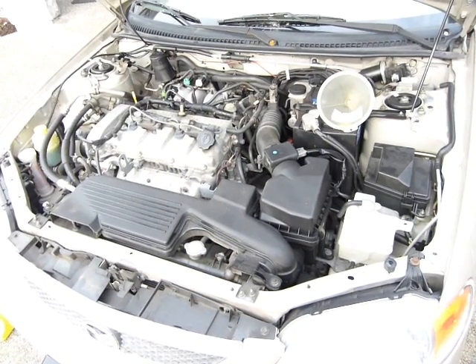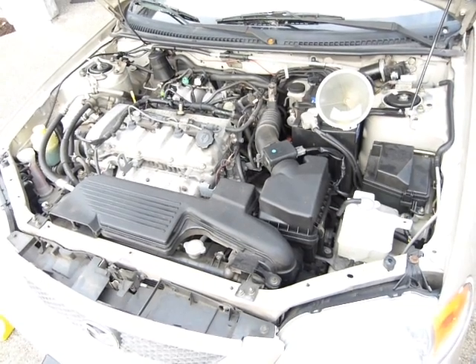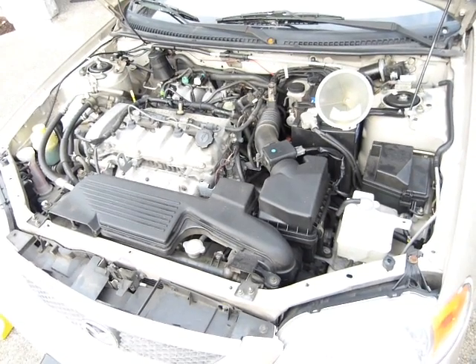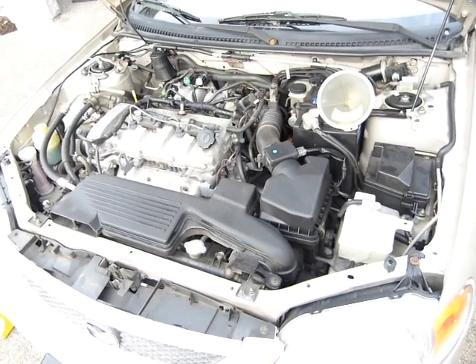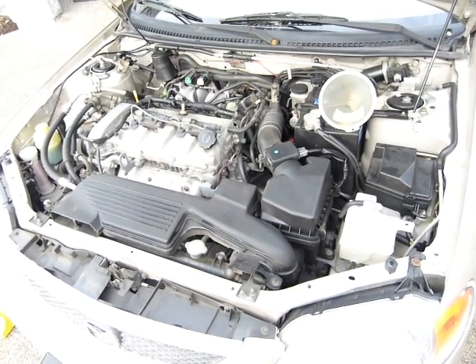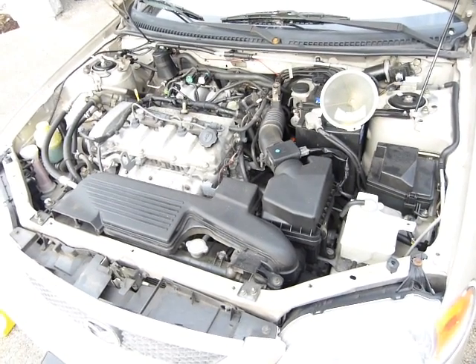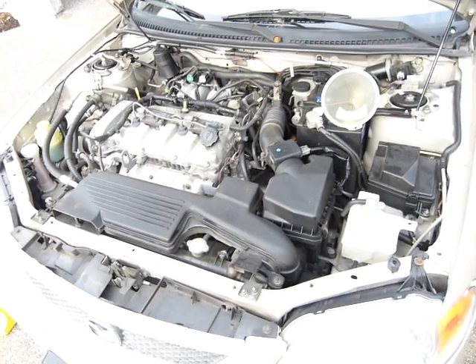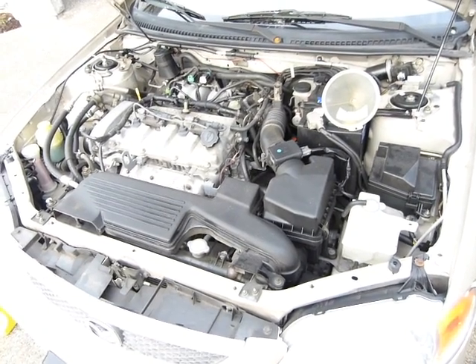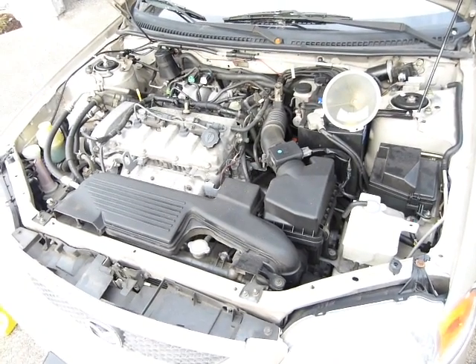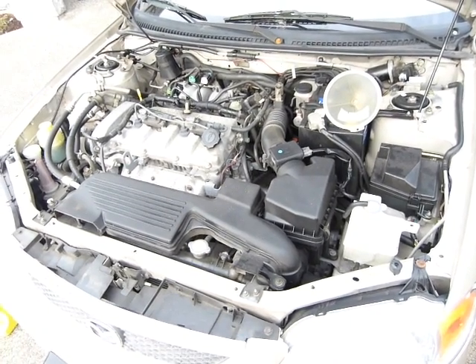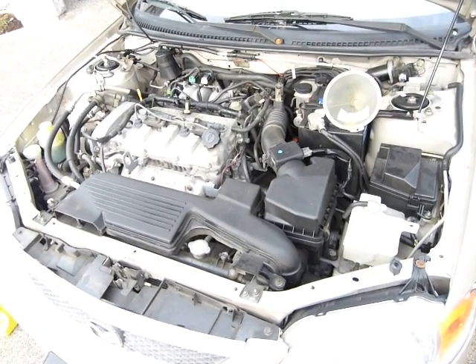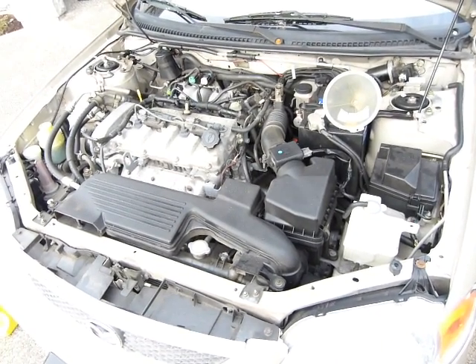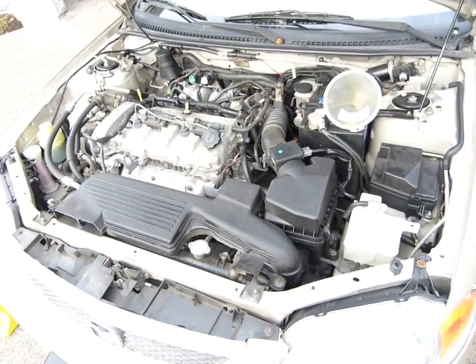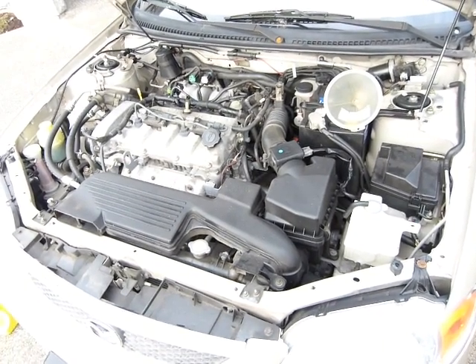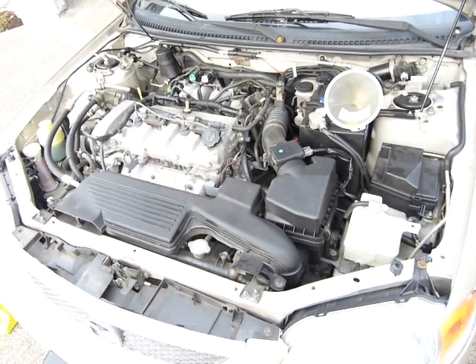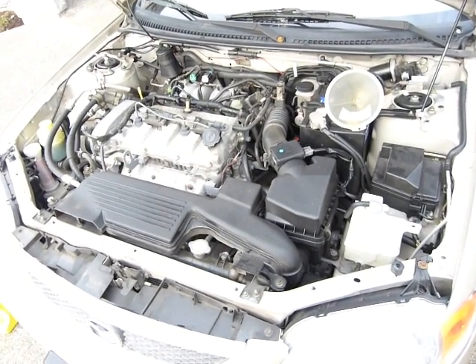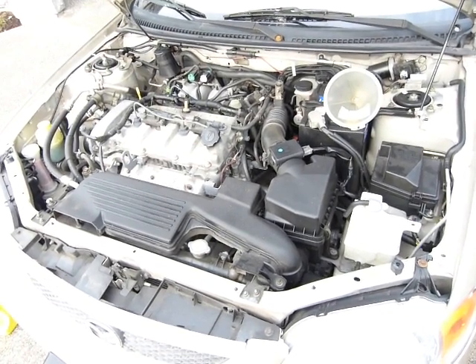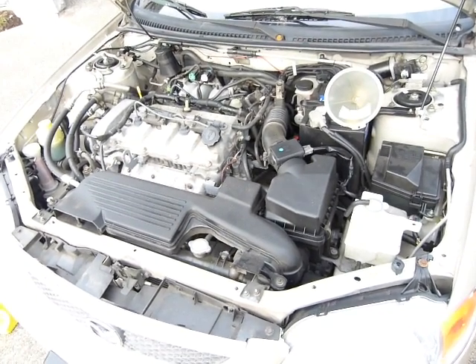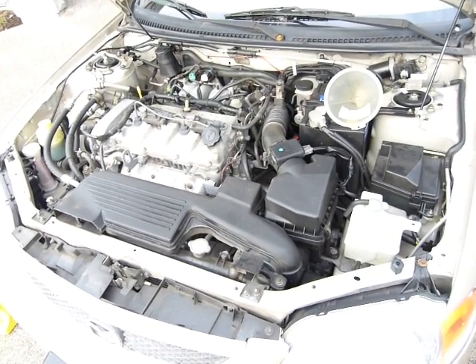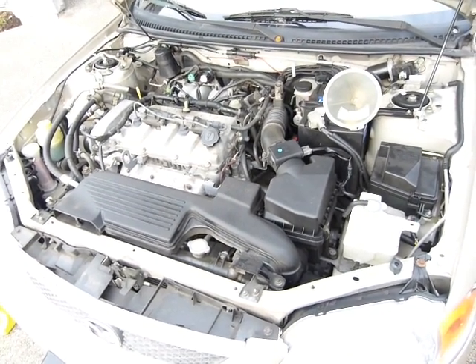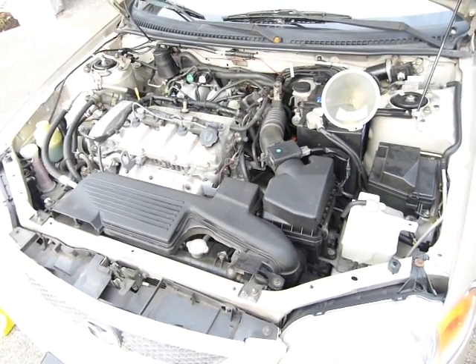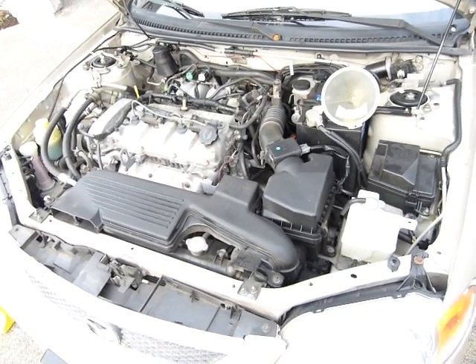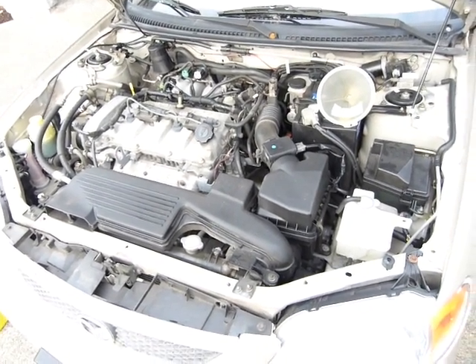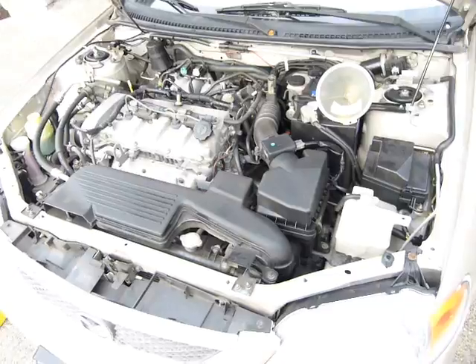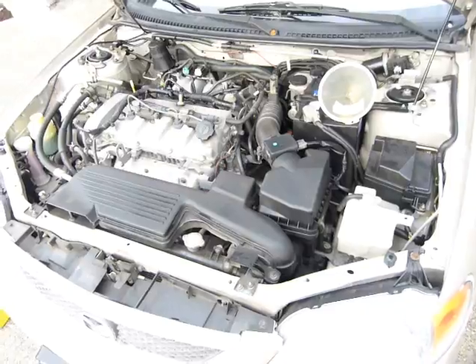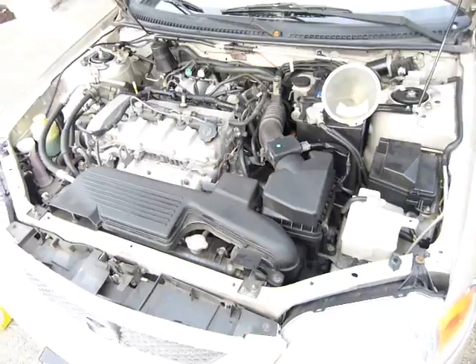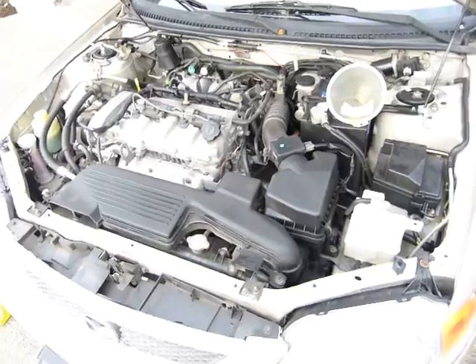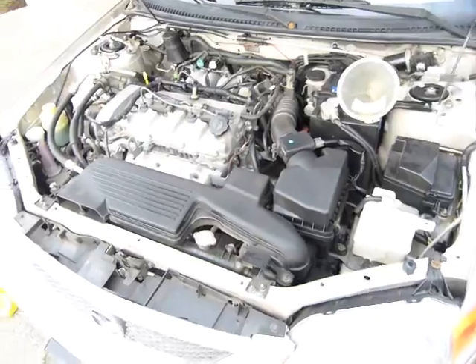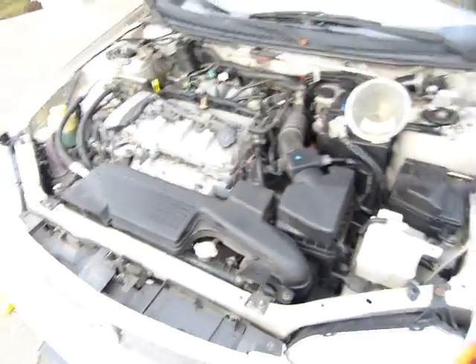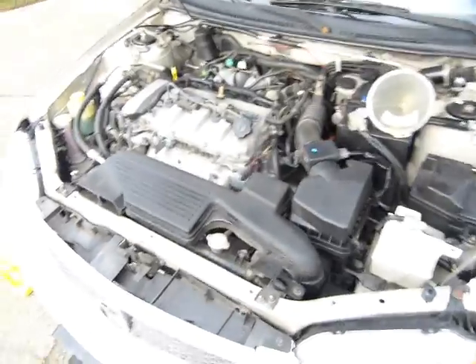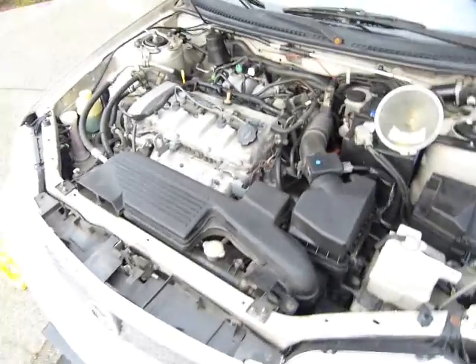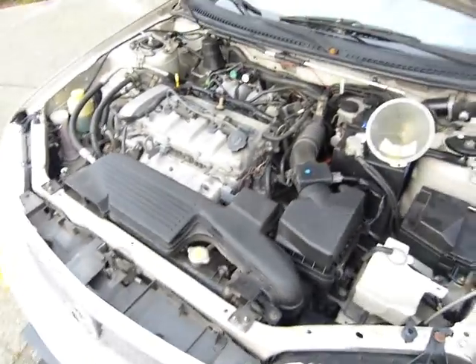I'm going to do an oil change on this 2002 Mazda Protégé. I'll show you what you need.